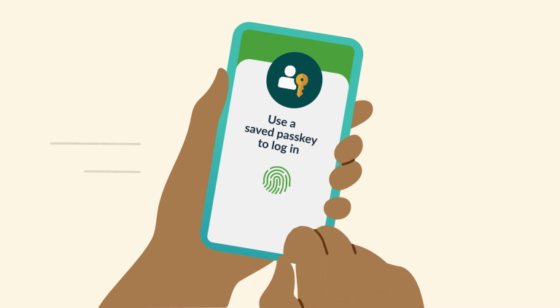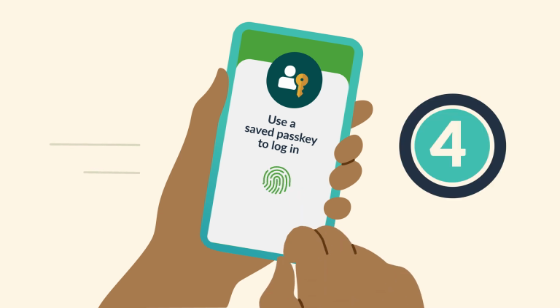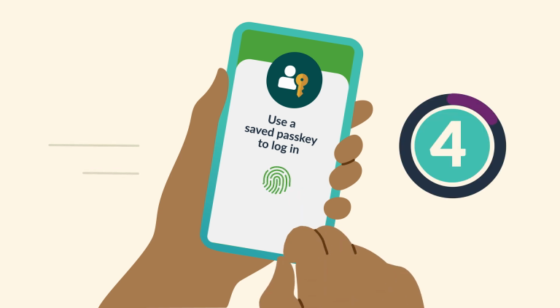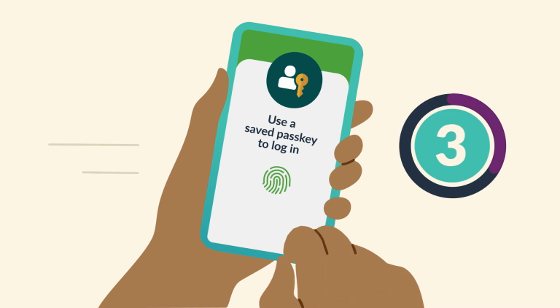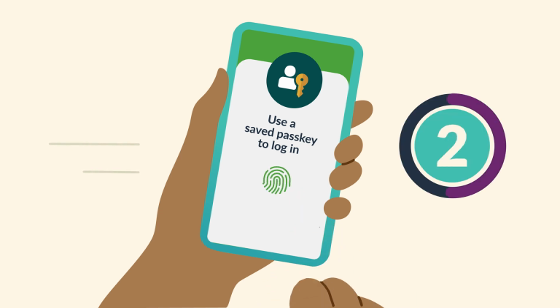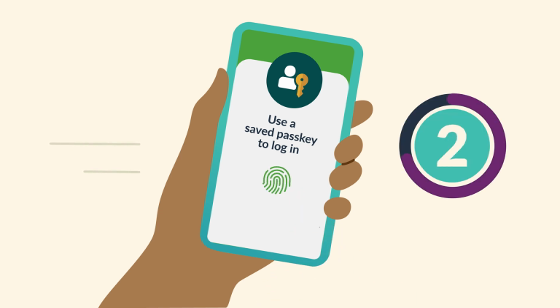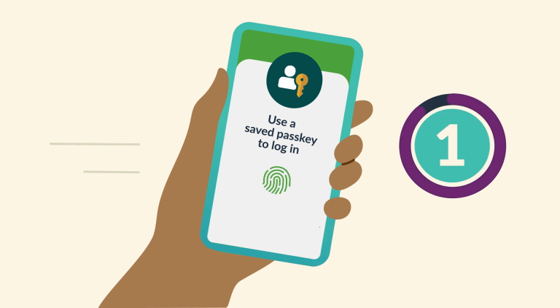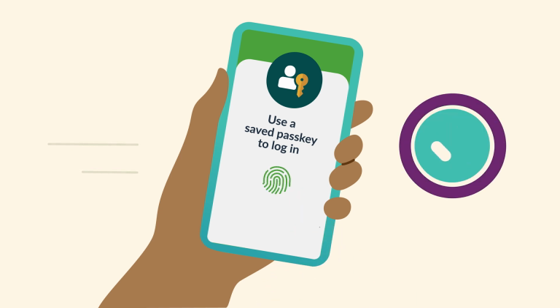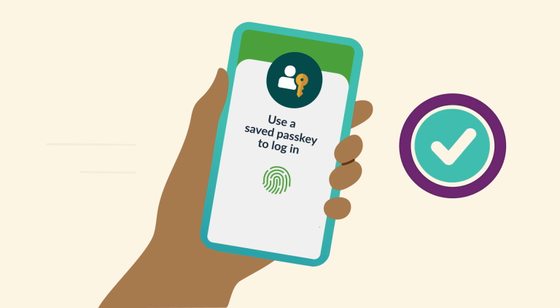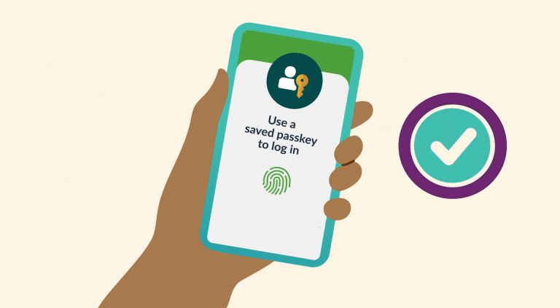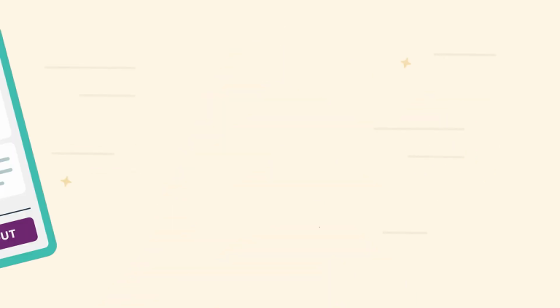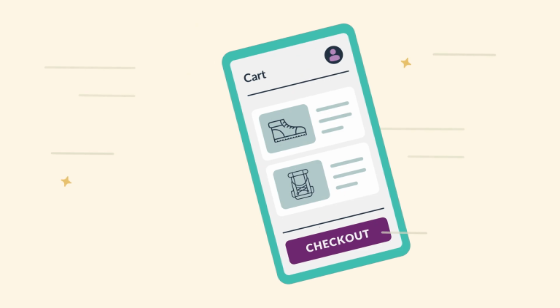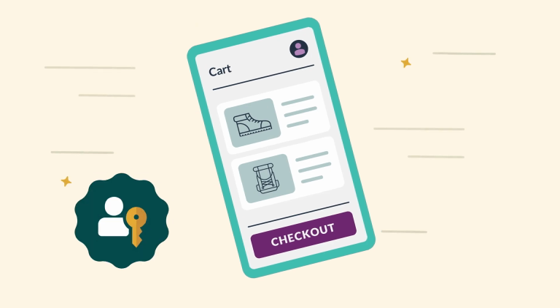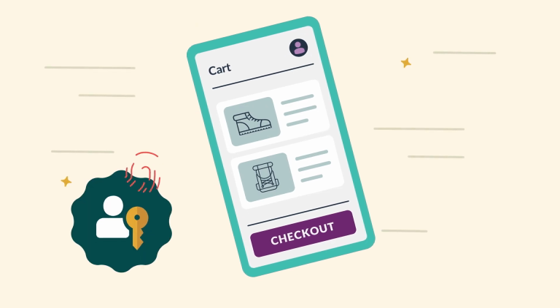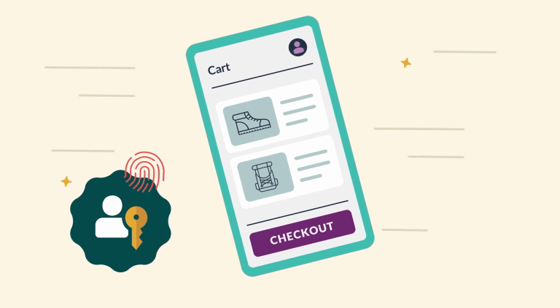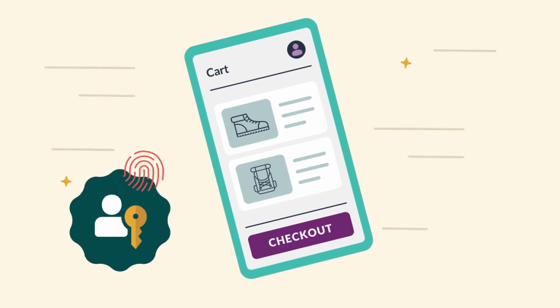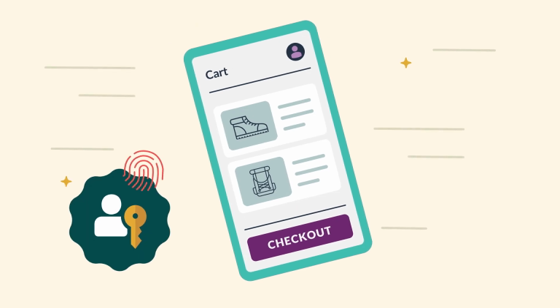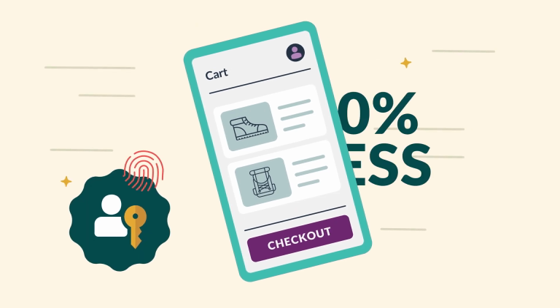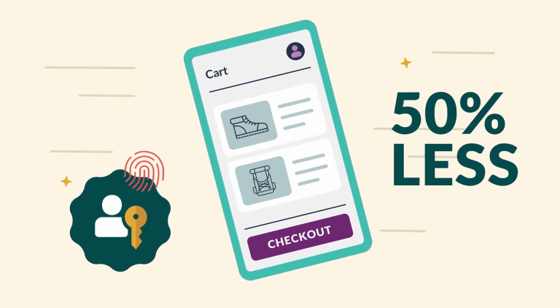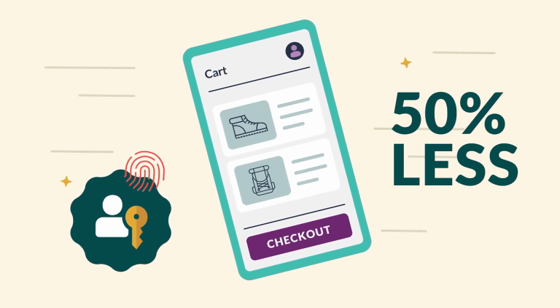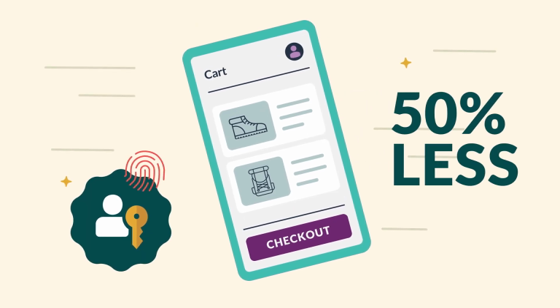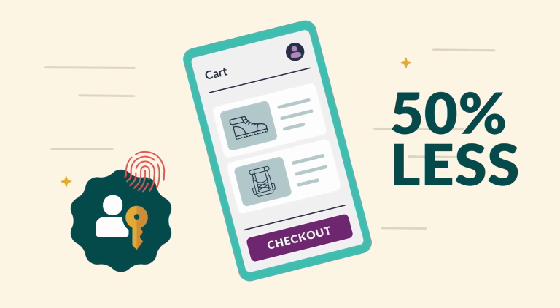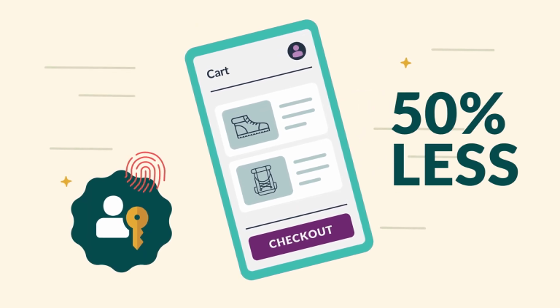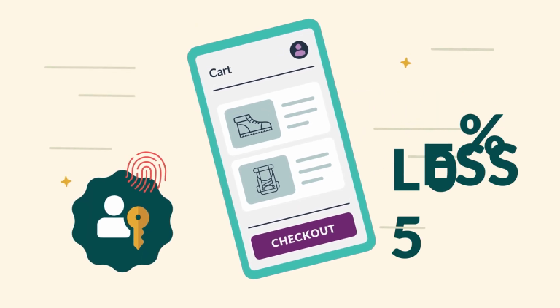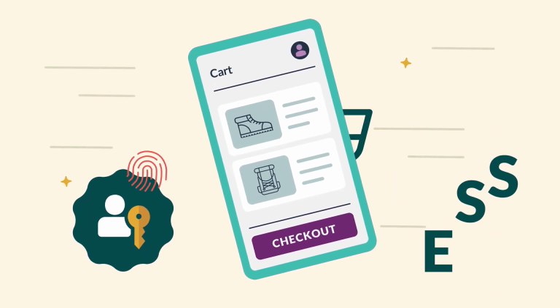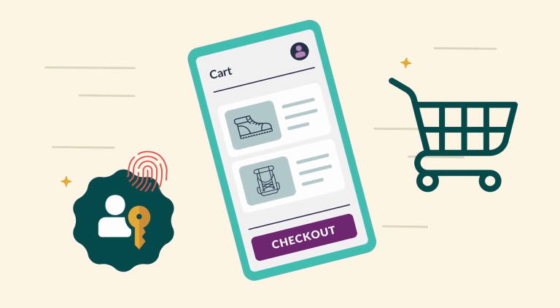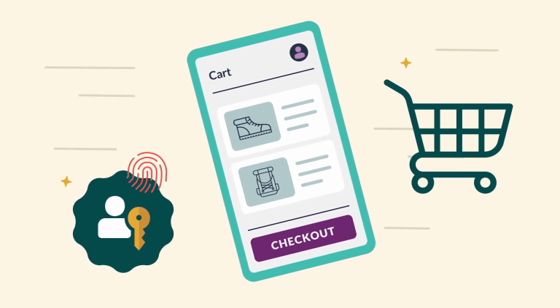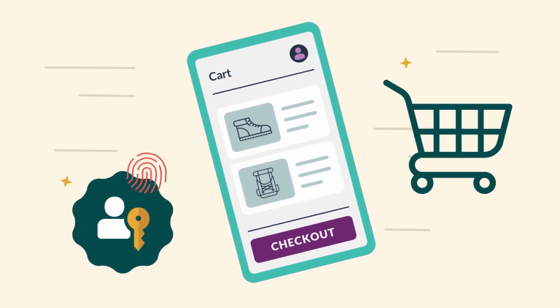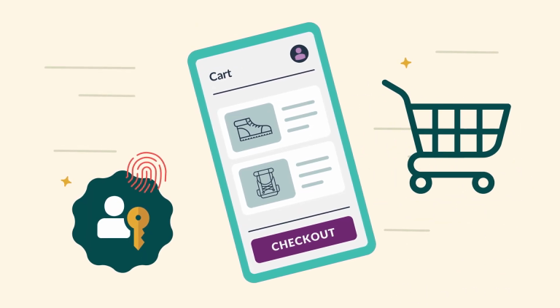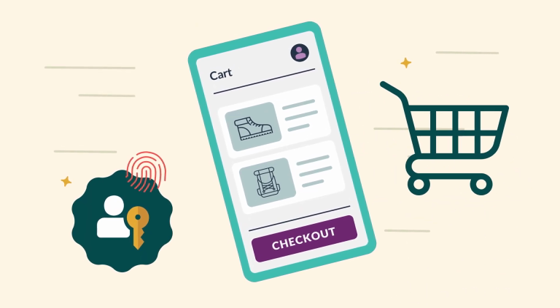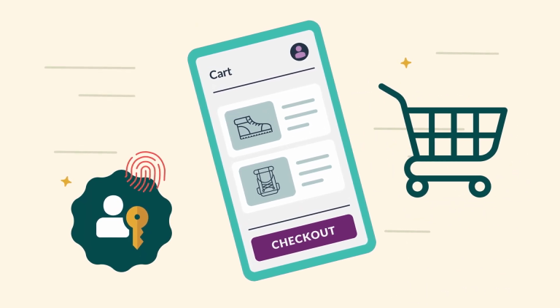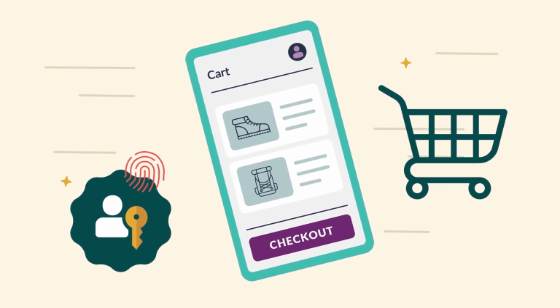Passkey sign-ins are four times quicker. That means happy customers who are 50% less likely to abandon their shopping cart.